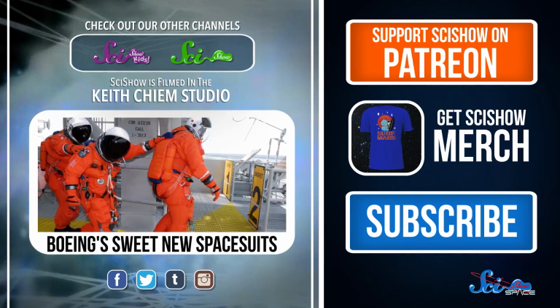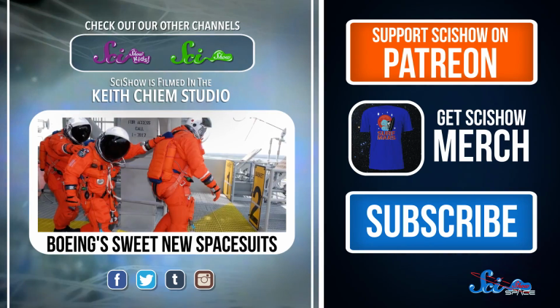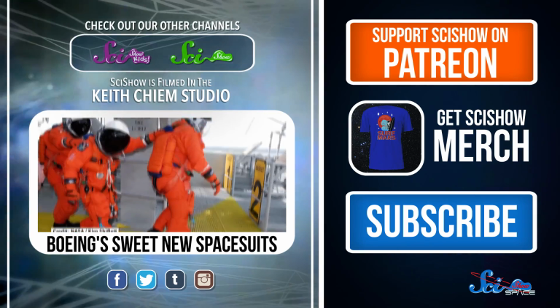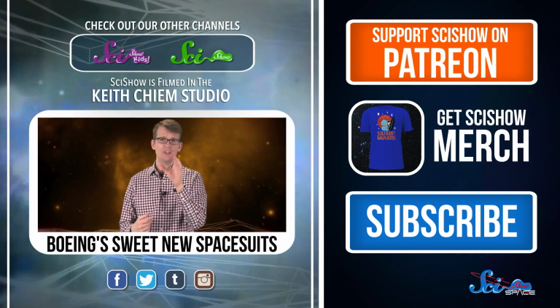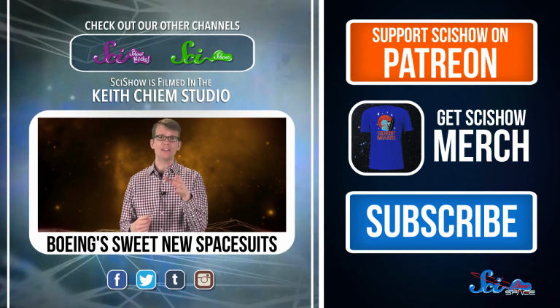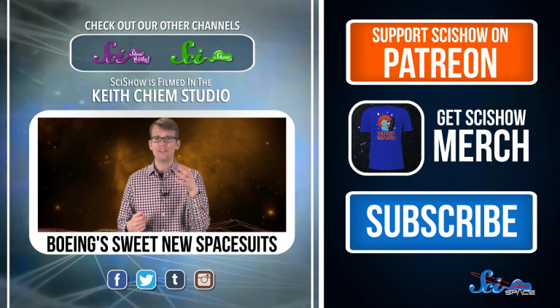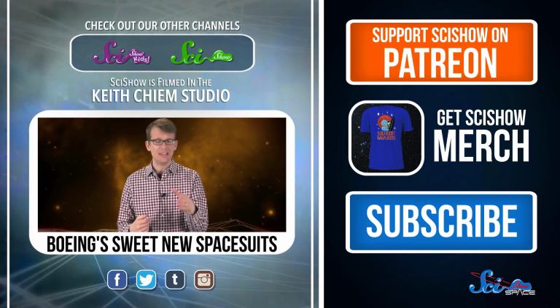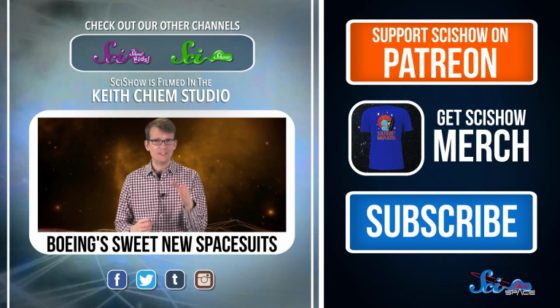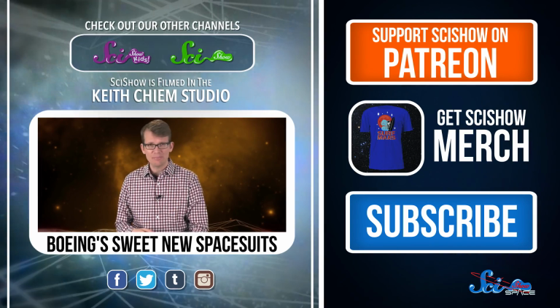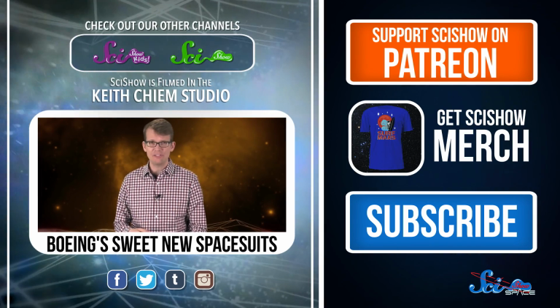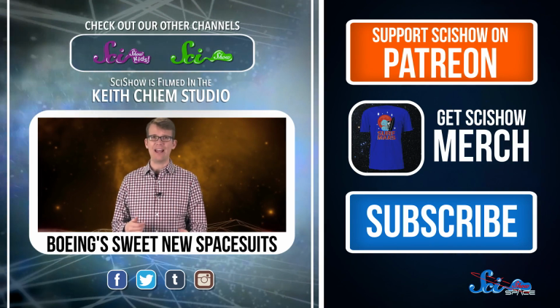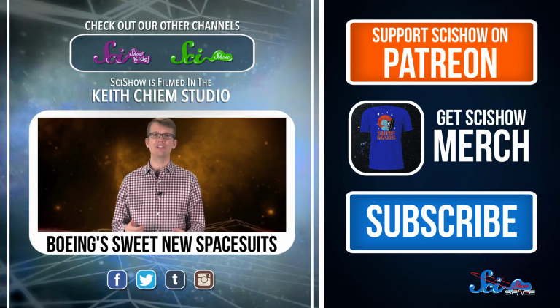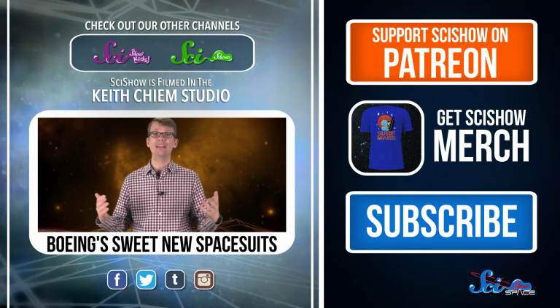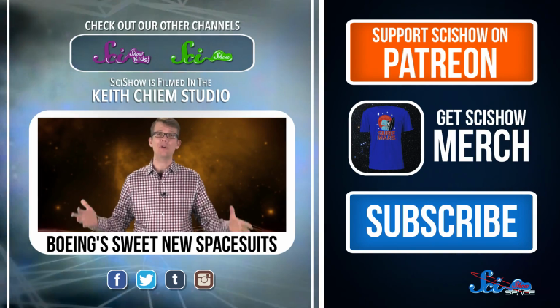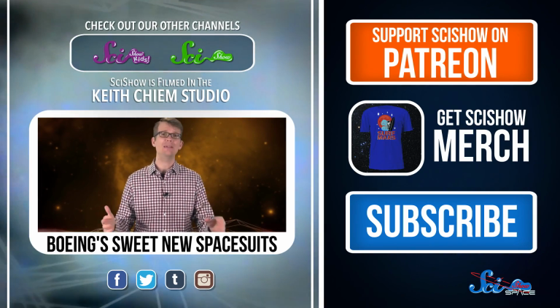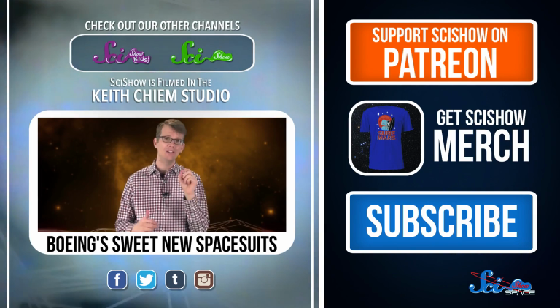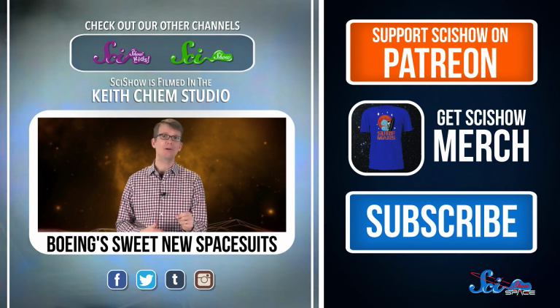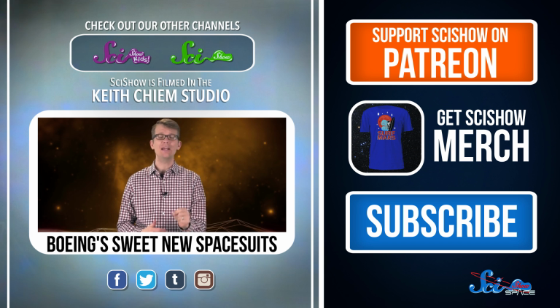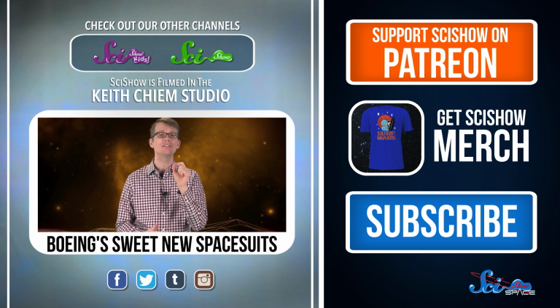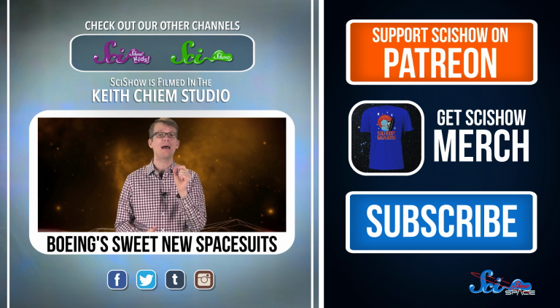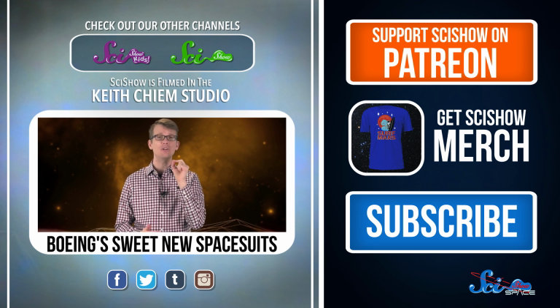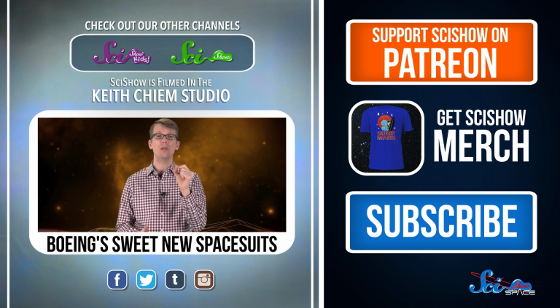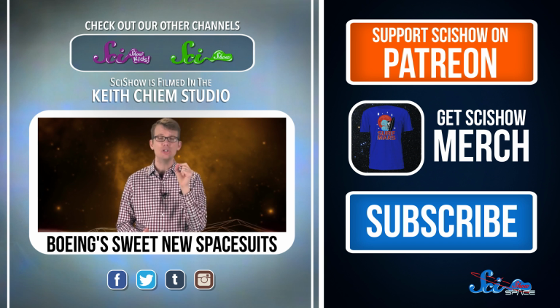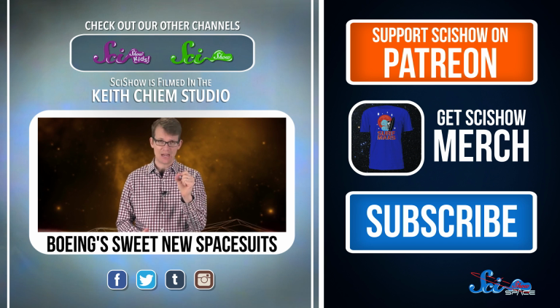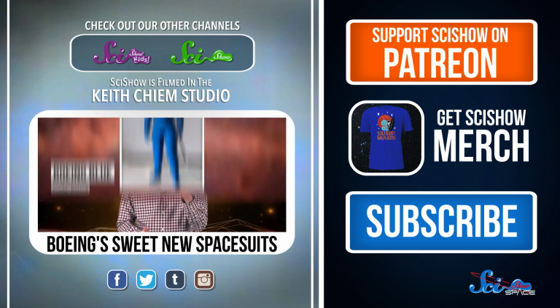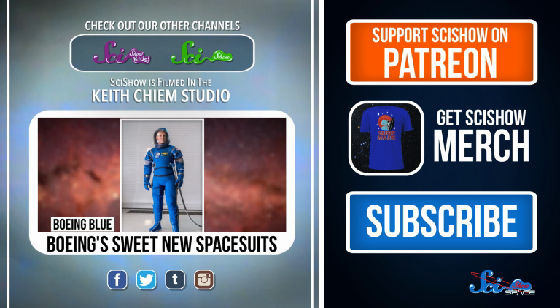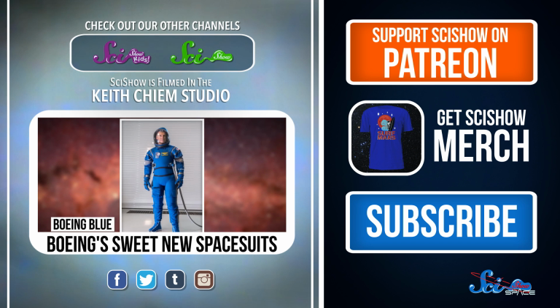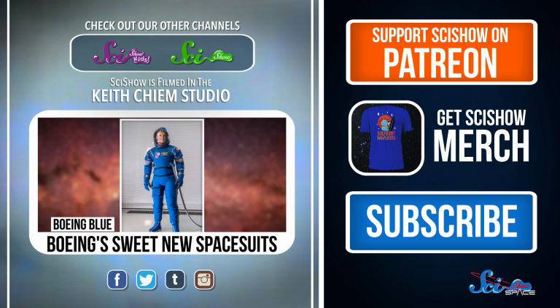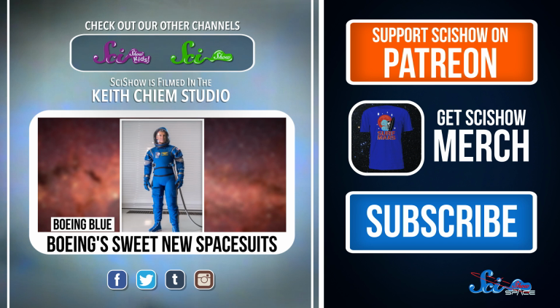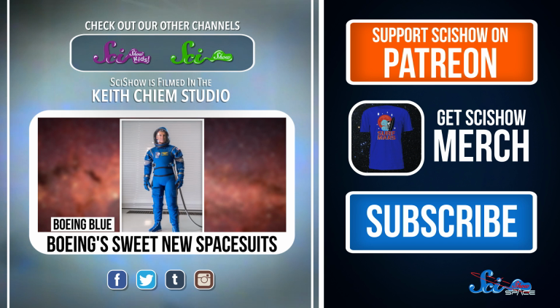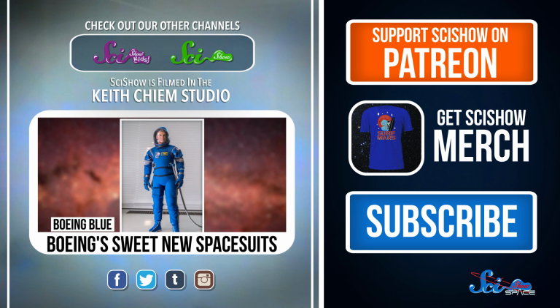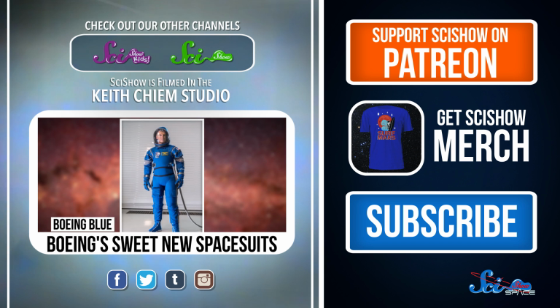If you've been waiting for the next thing in space fashion, get ready, because Boeing is about to blow your mind. Meet Boeing Blue.